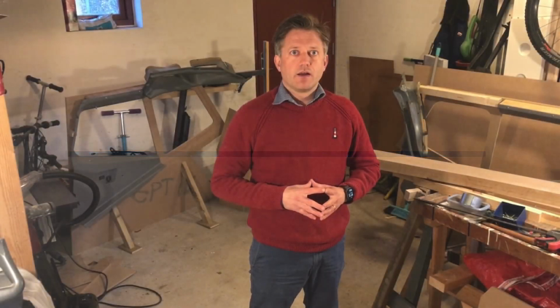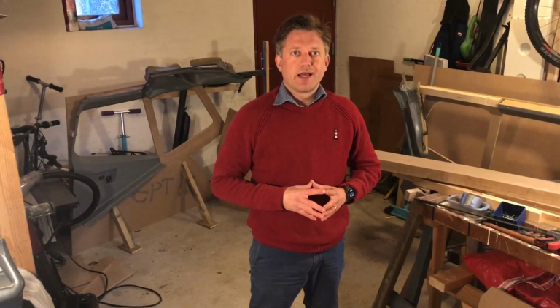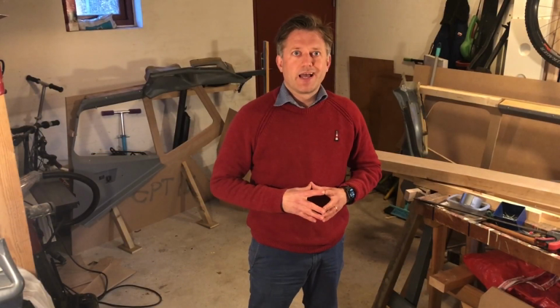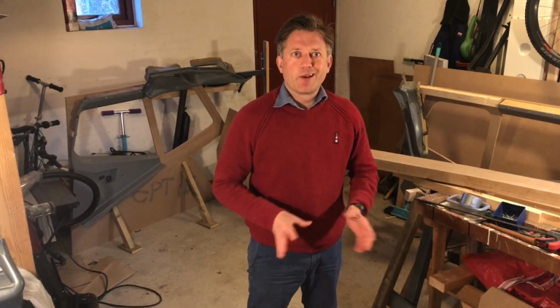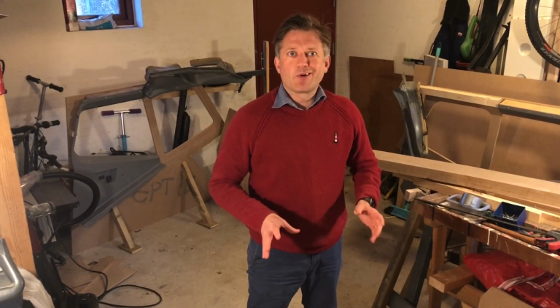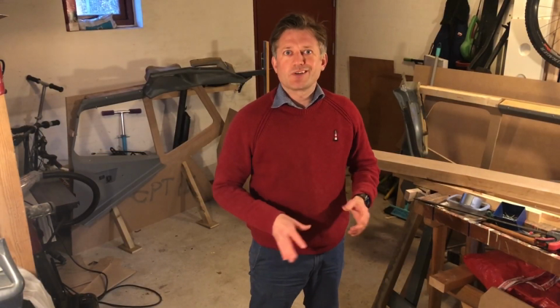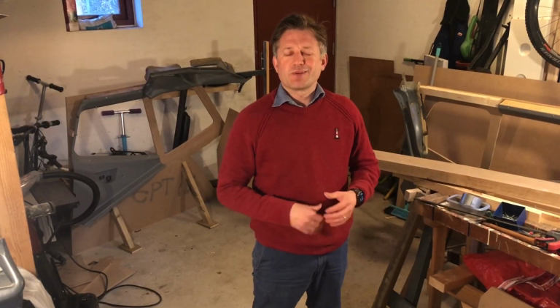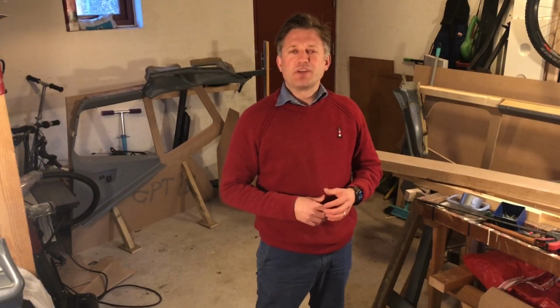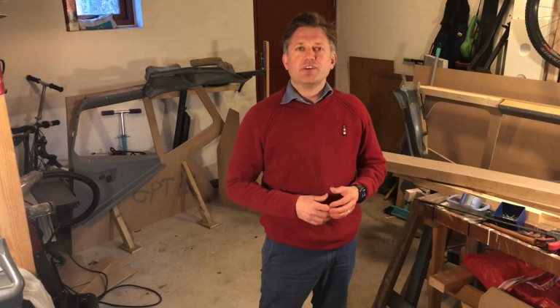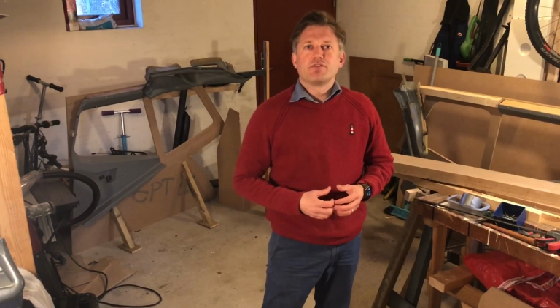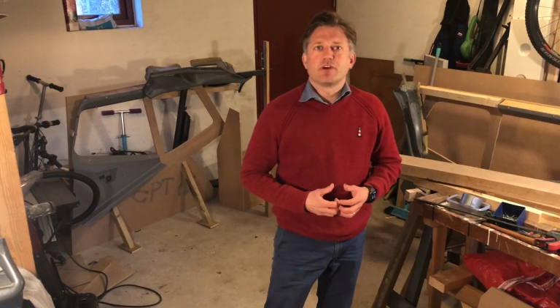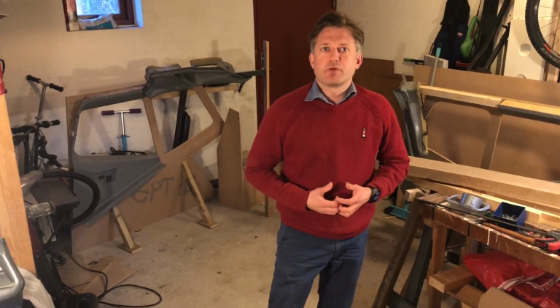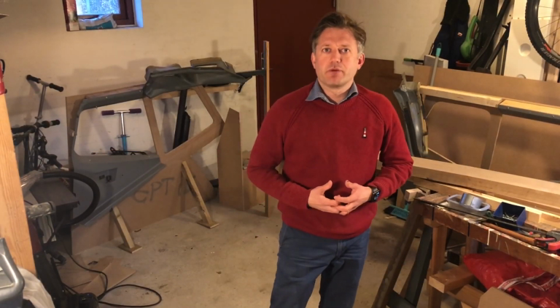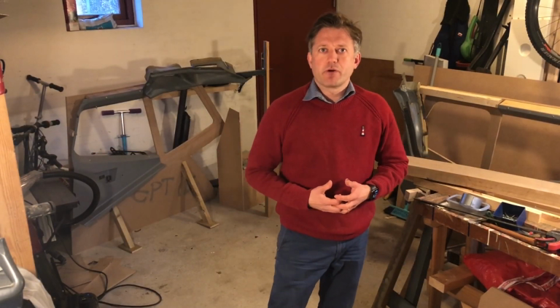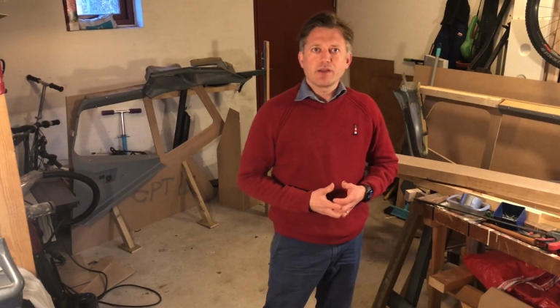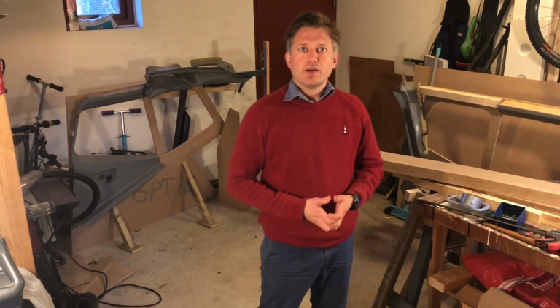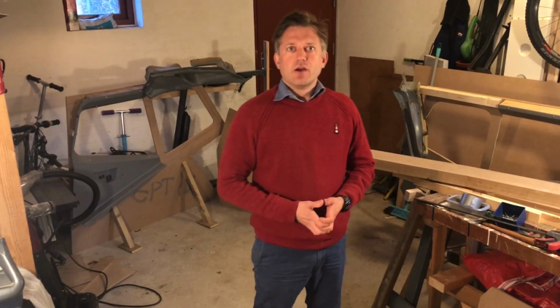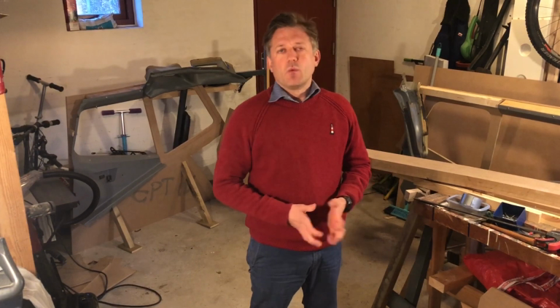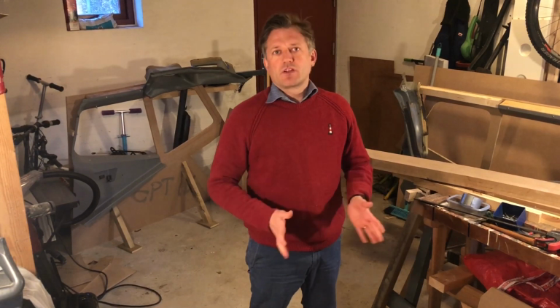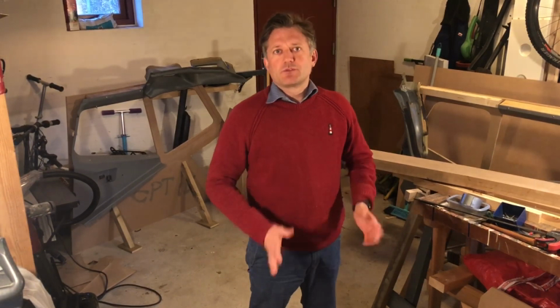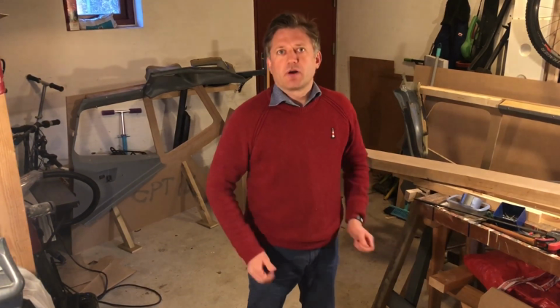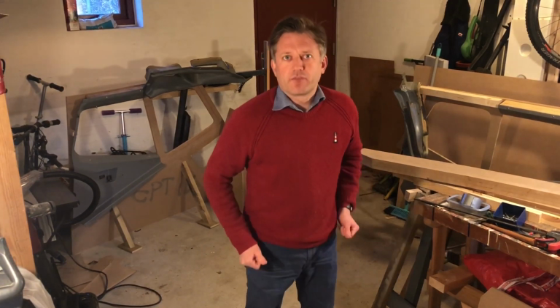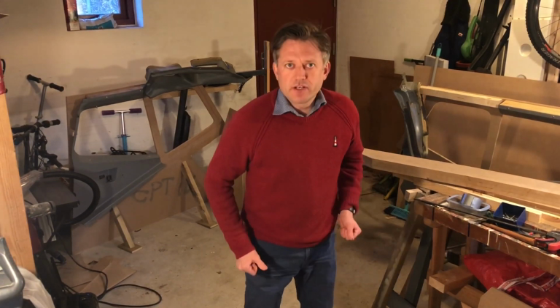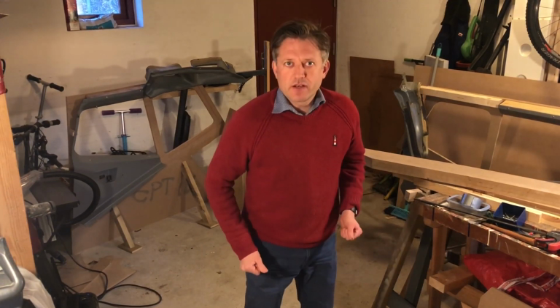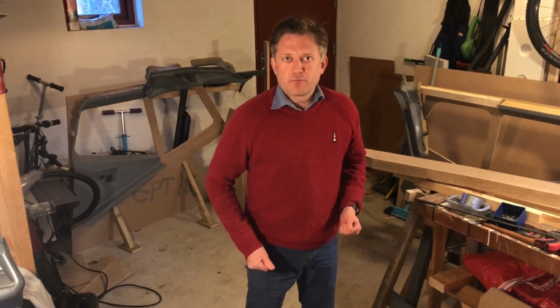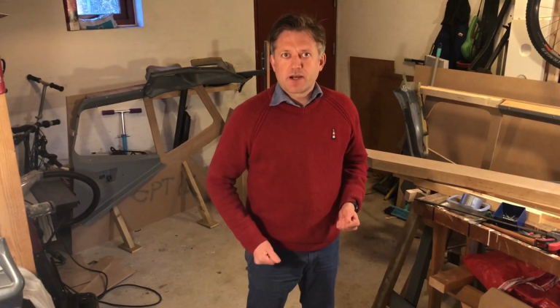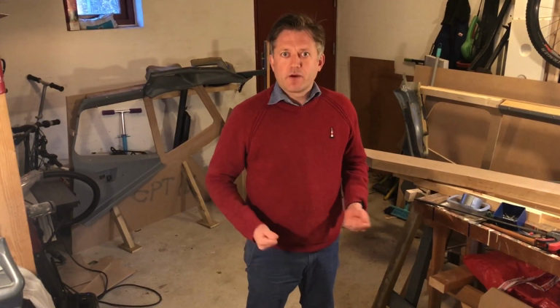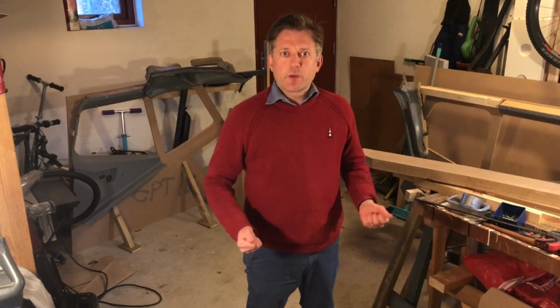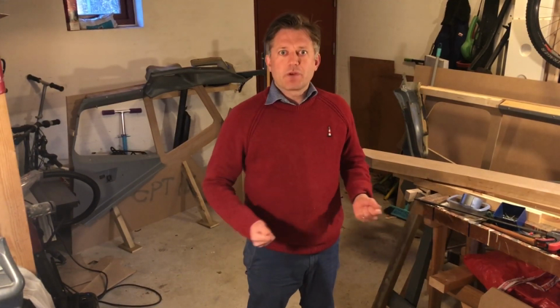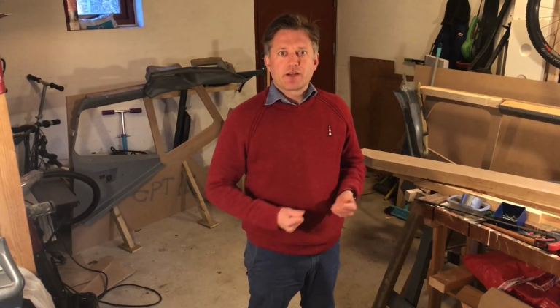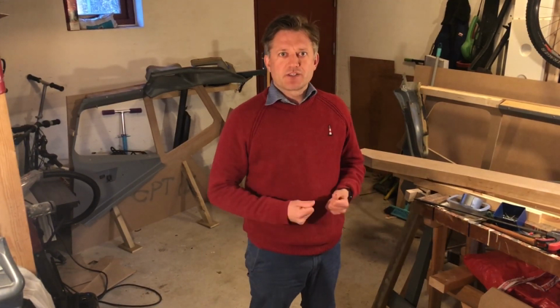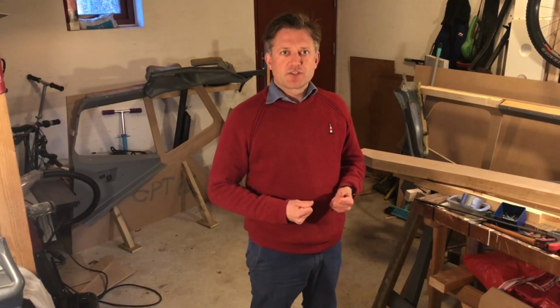Hello guys, I'm Peter from Builder Boeing. Welcome to part 3 of my OEM liners install.